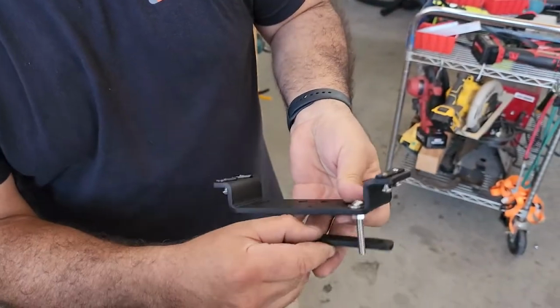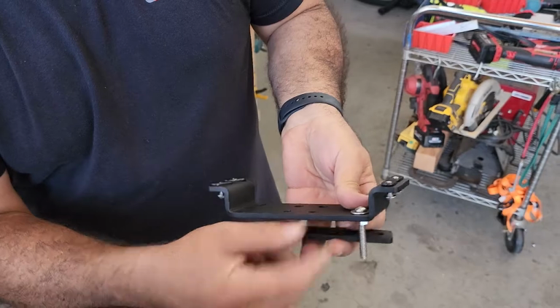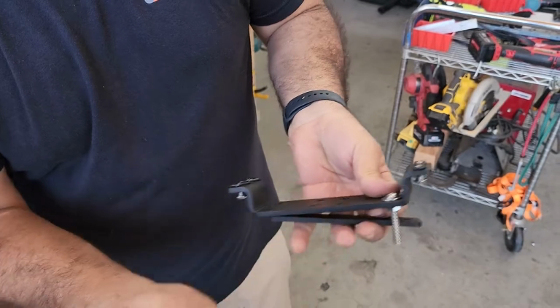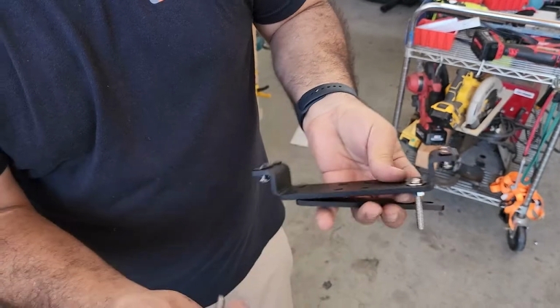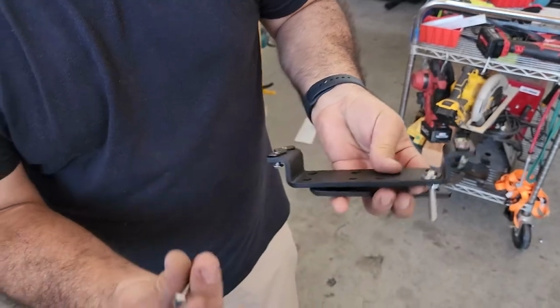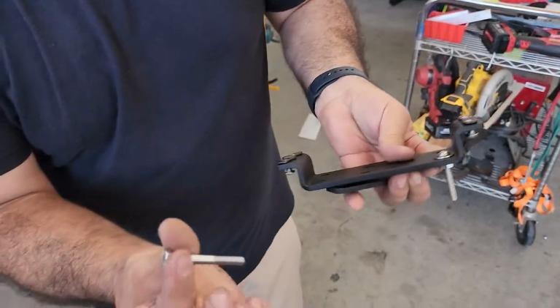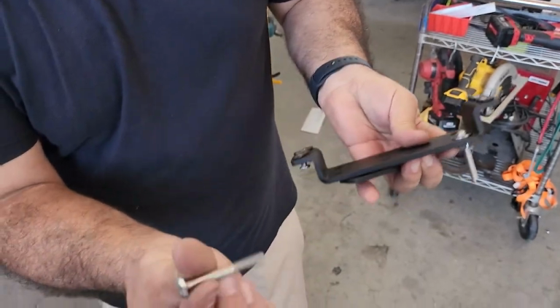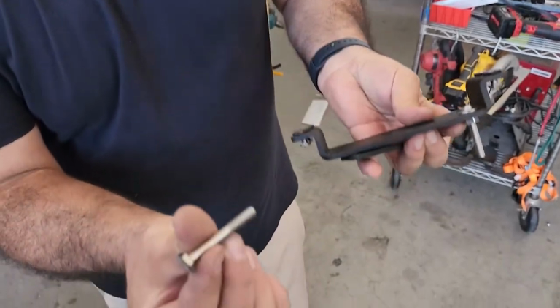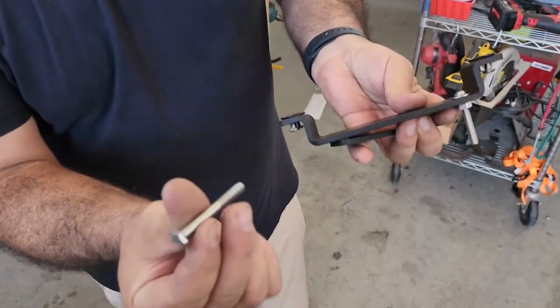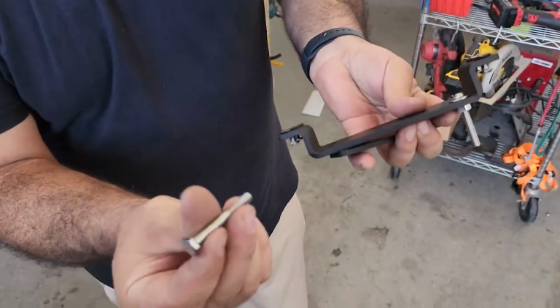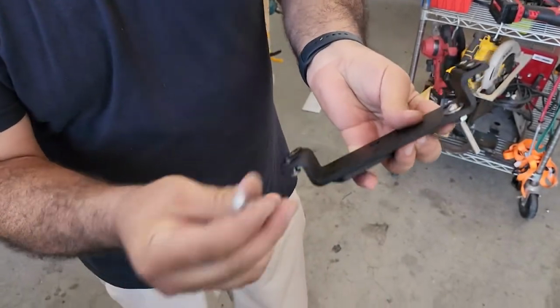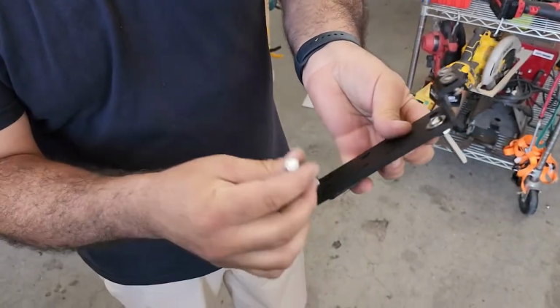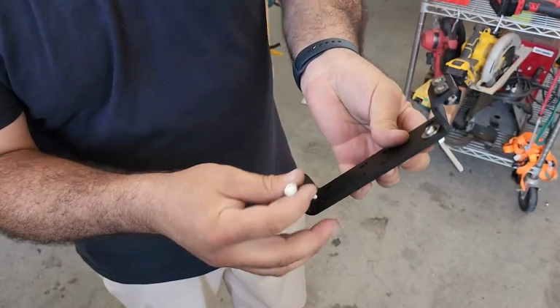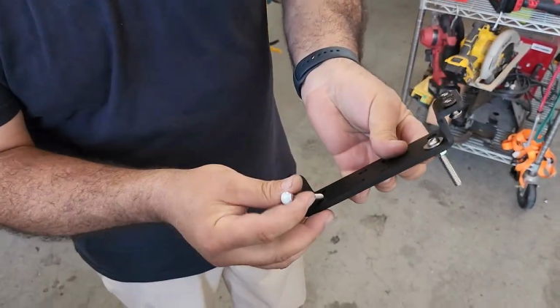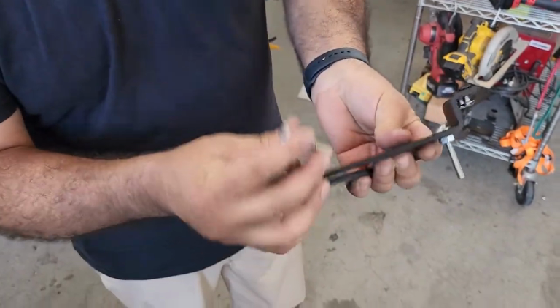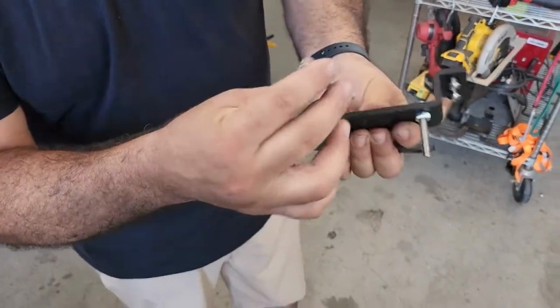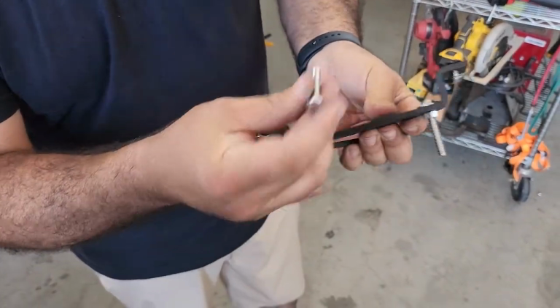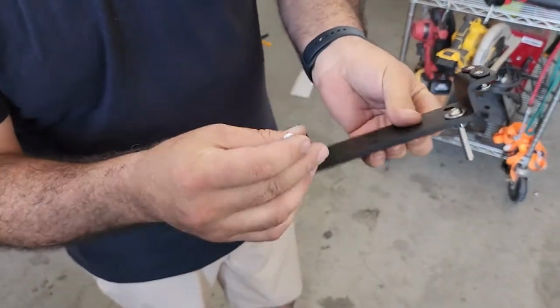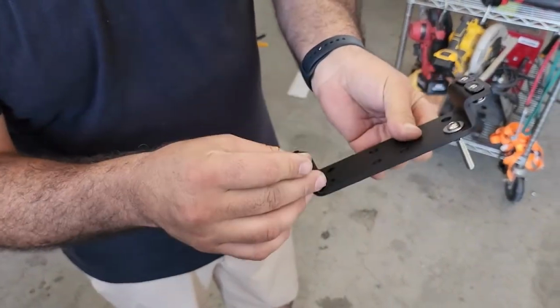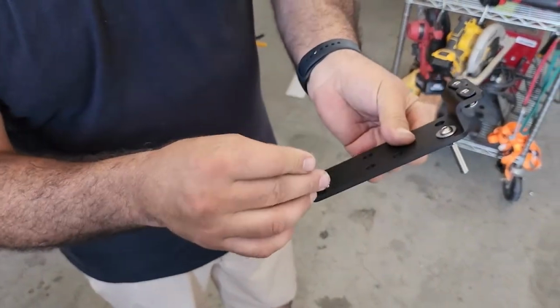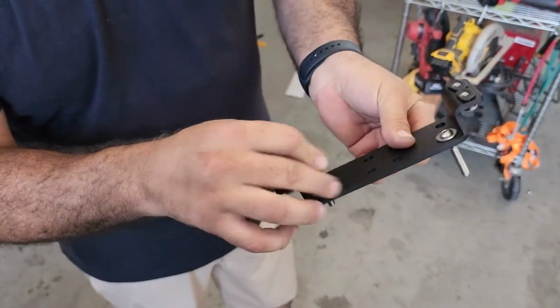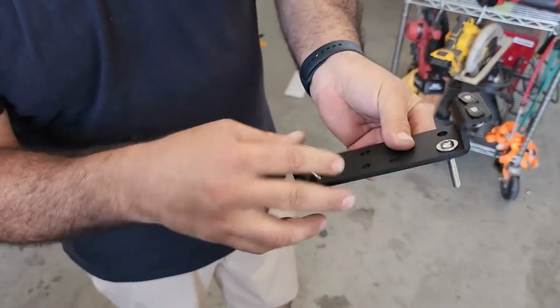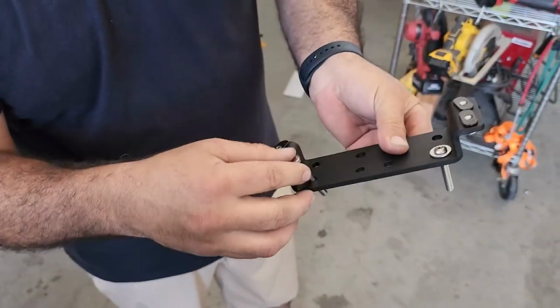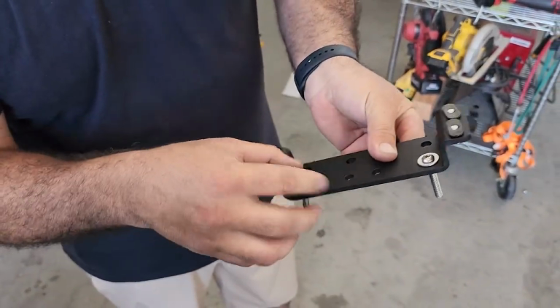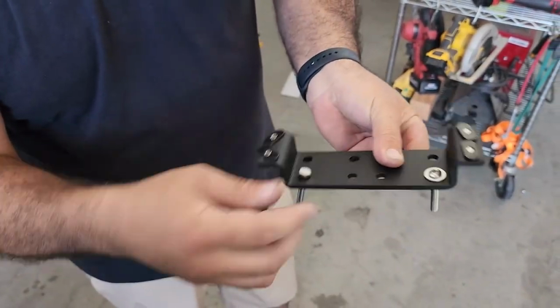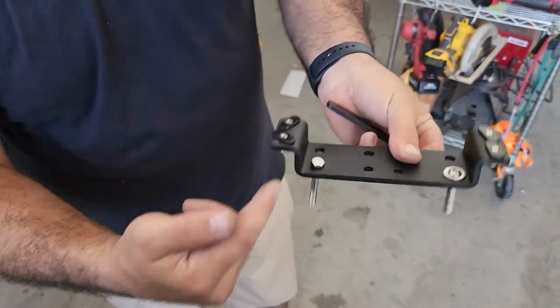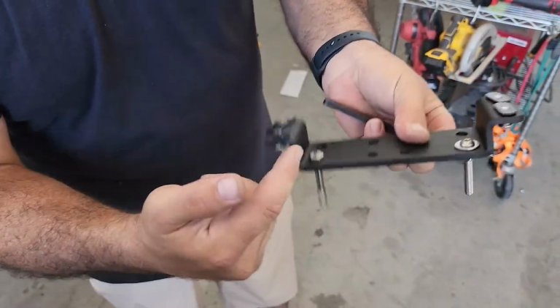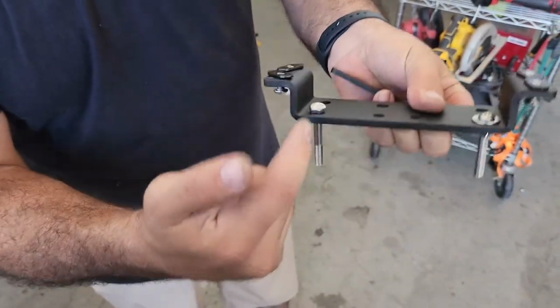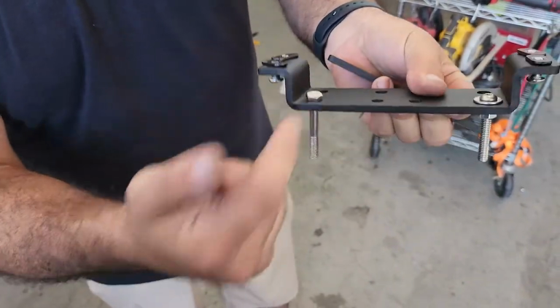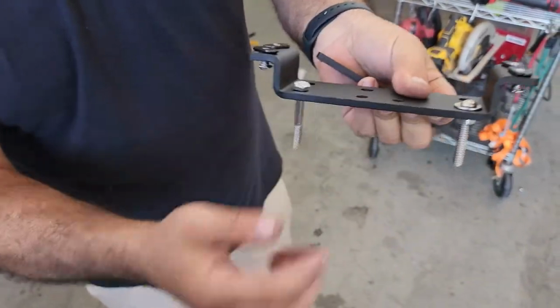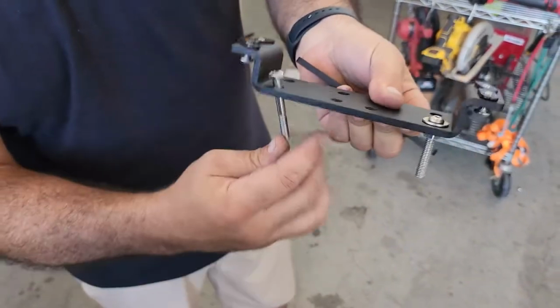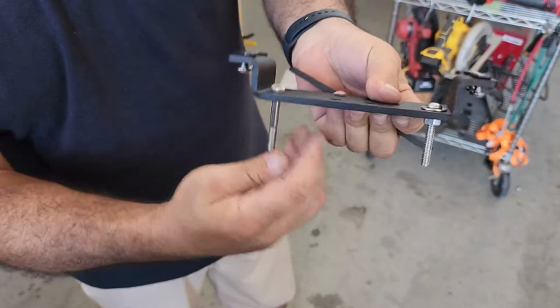Now if you're using a bolt like this, you won't need a jam nut because you can fit a wrench through here.